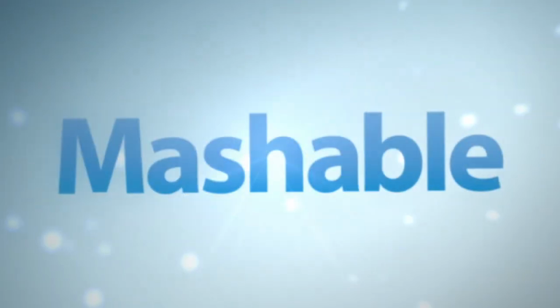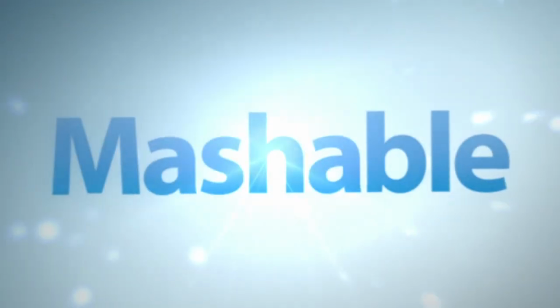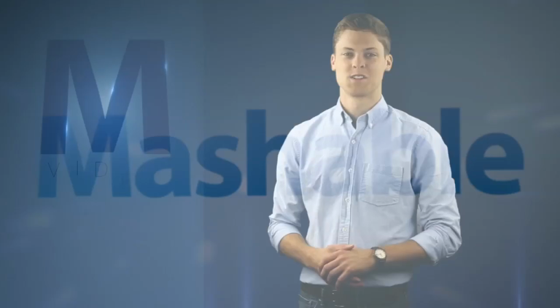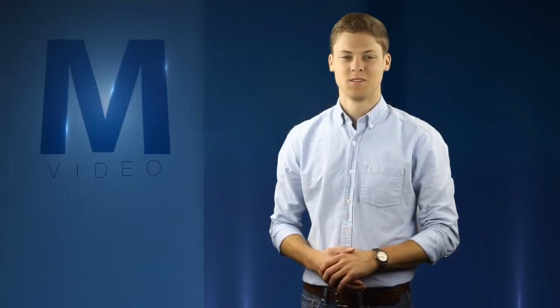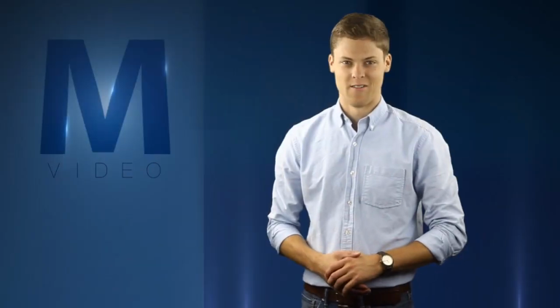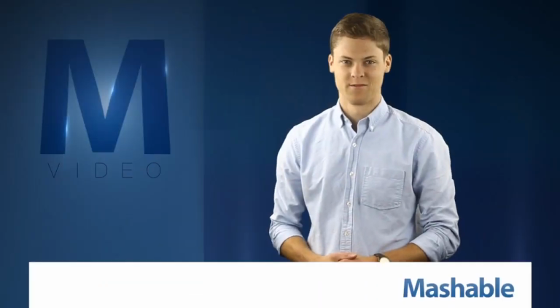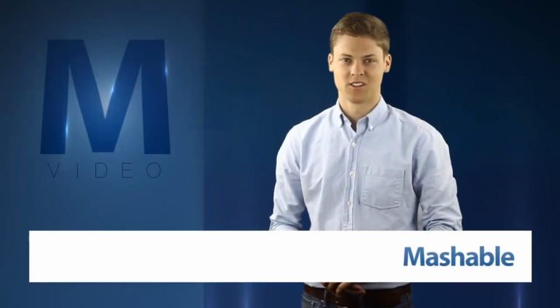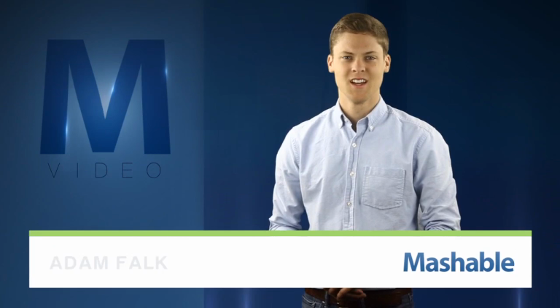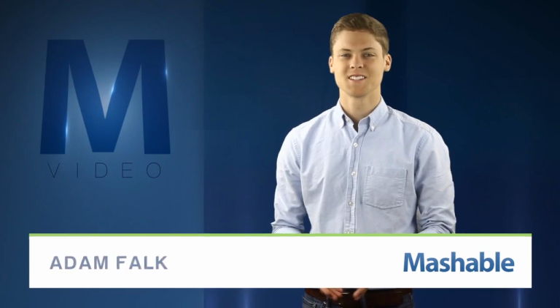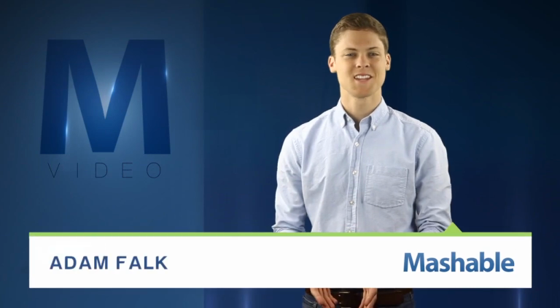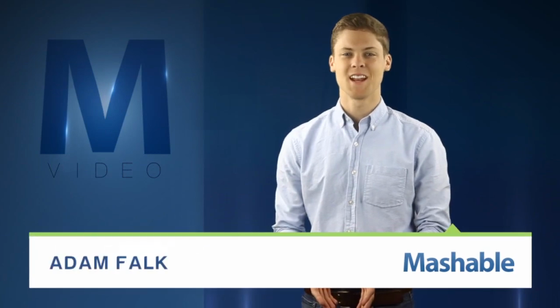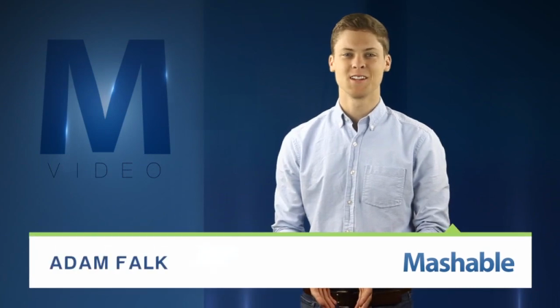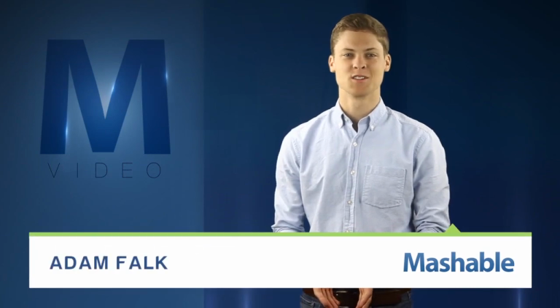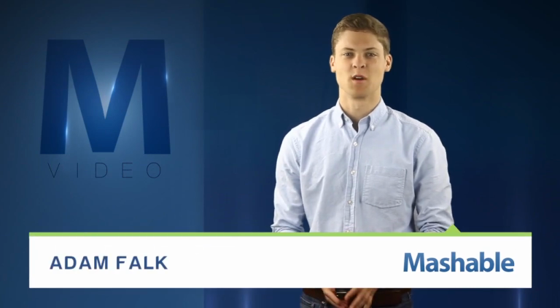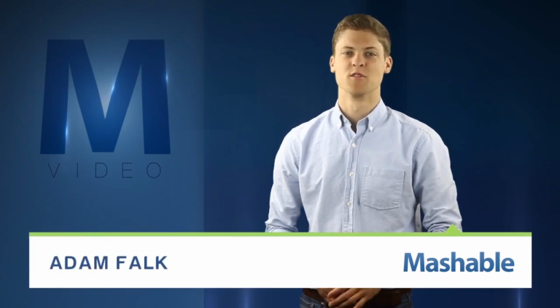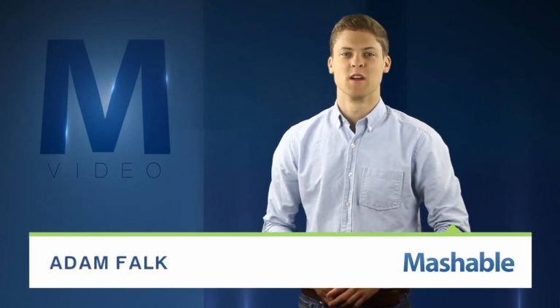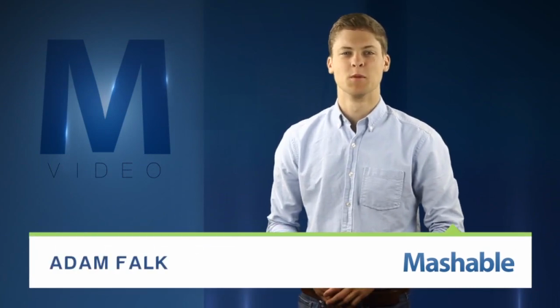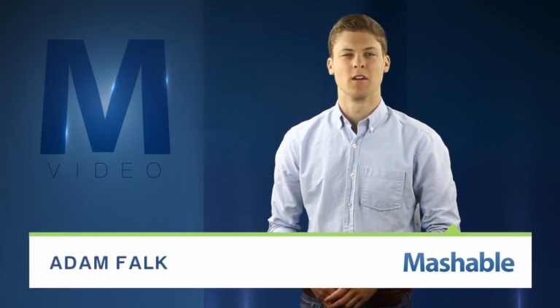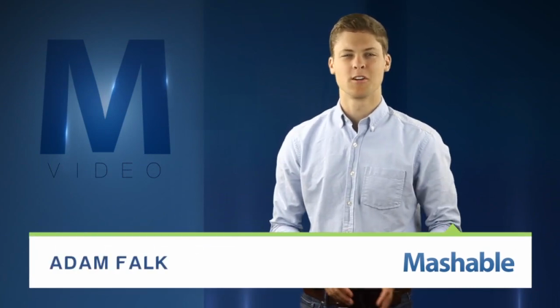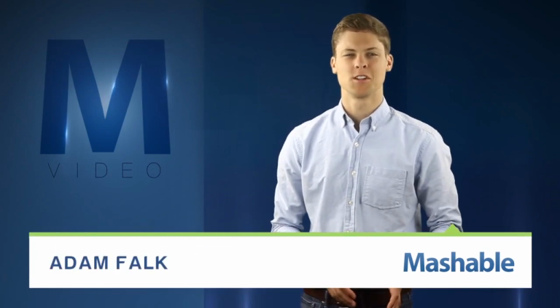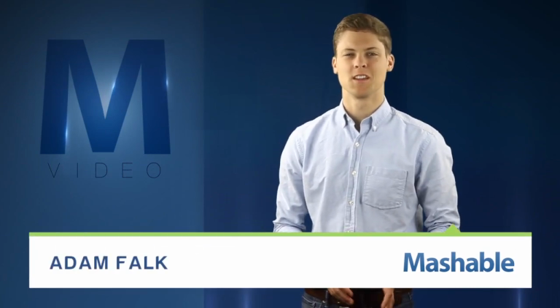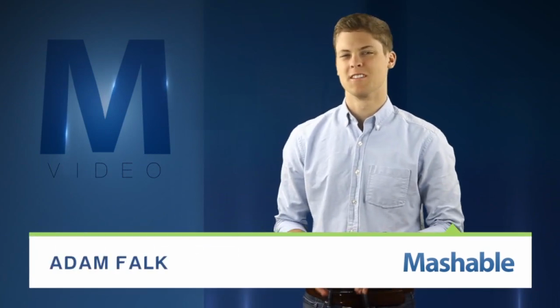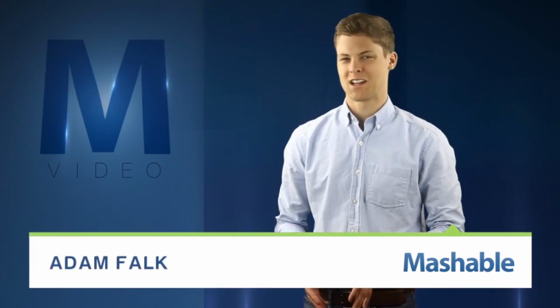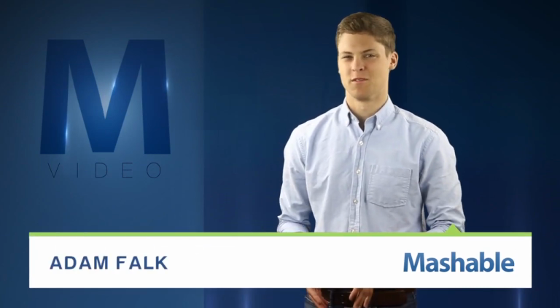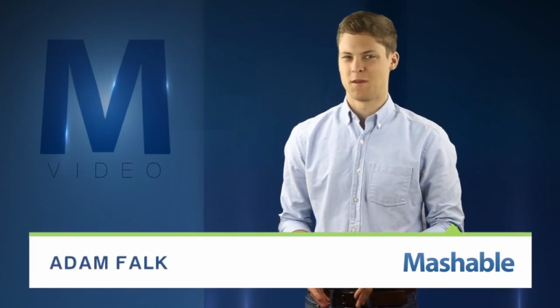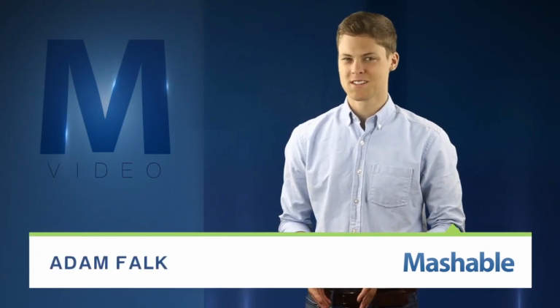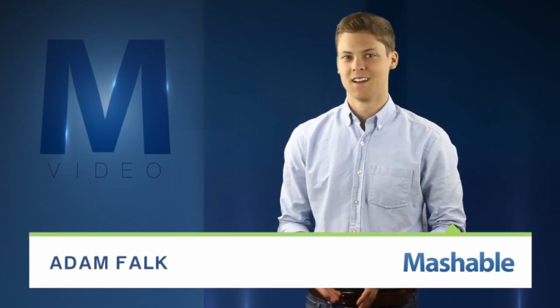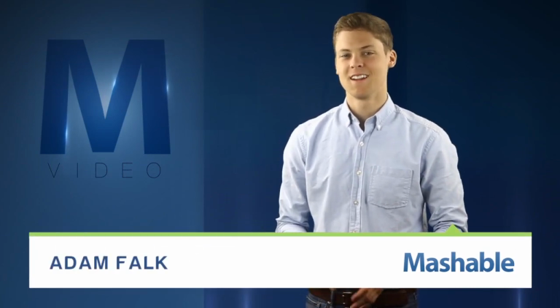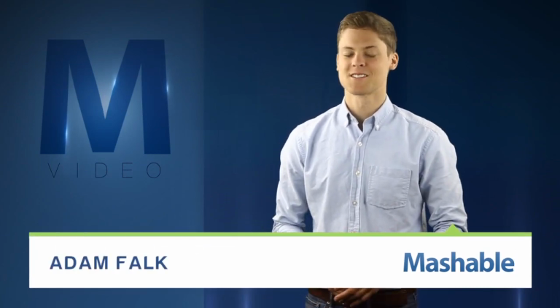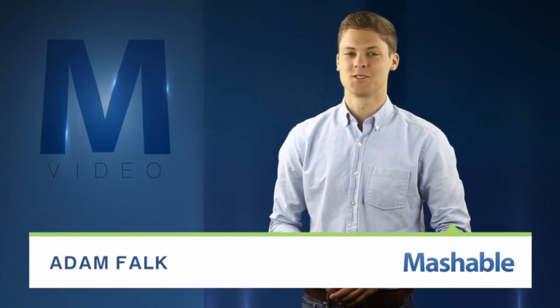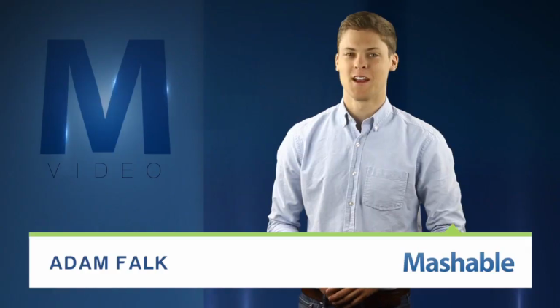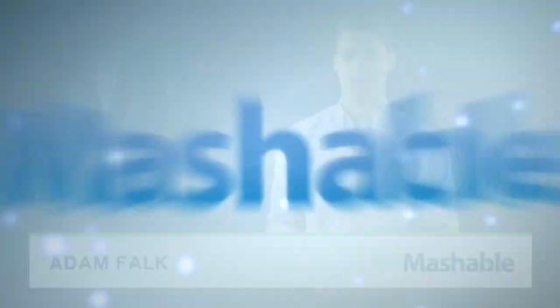For Mashable, I'm Adam Falk. Does it say anything in your smartphone's manual about functioning in the vacuum of space? NASA's going to try it anyway.